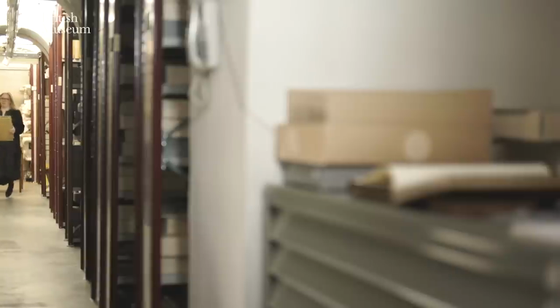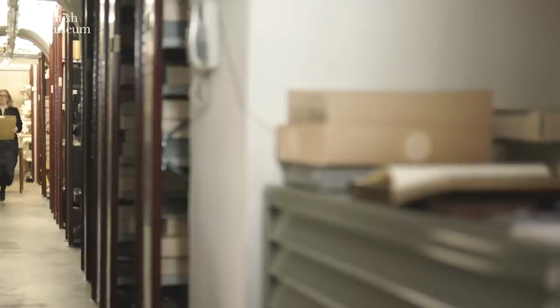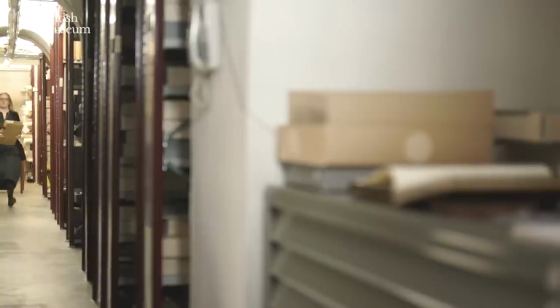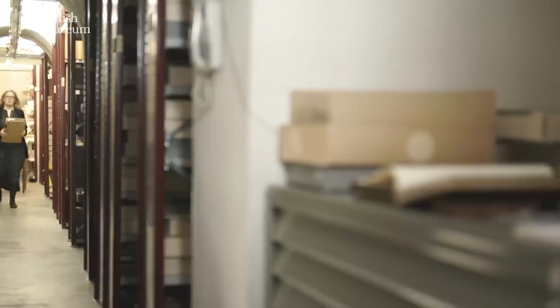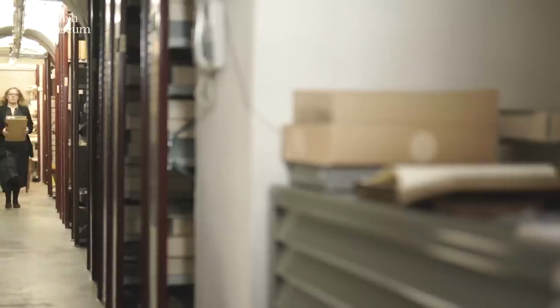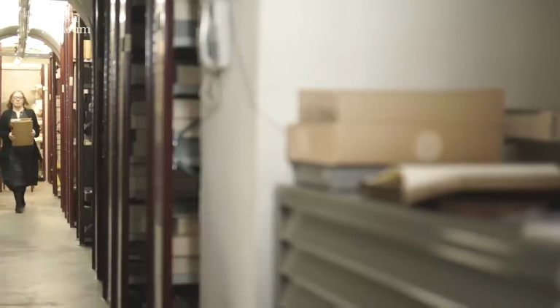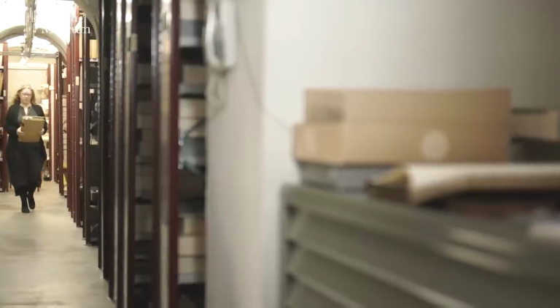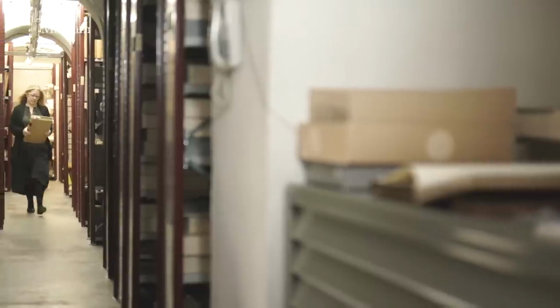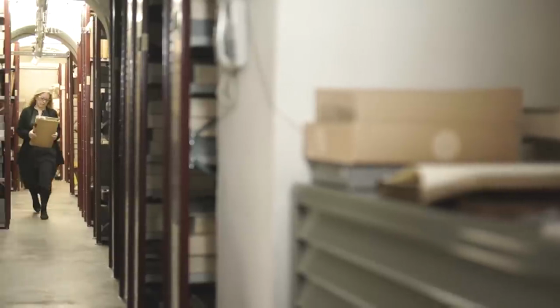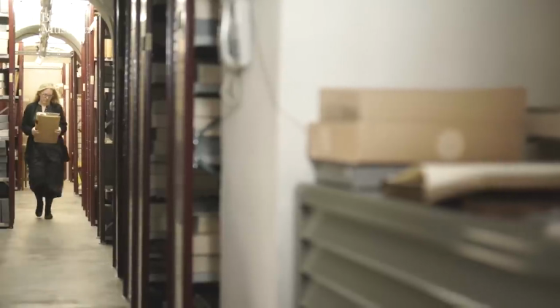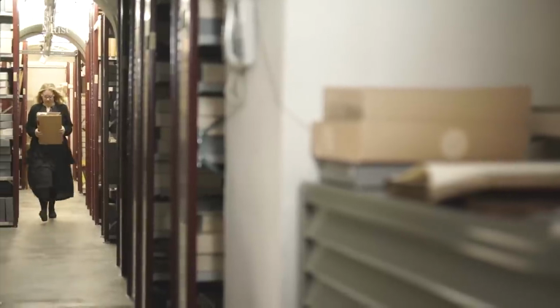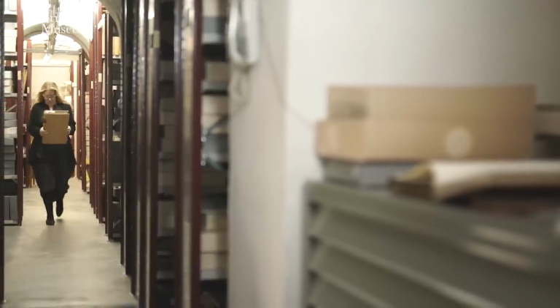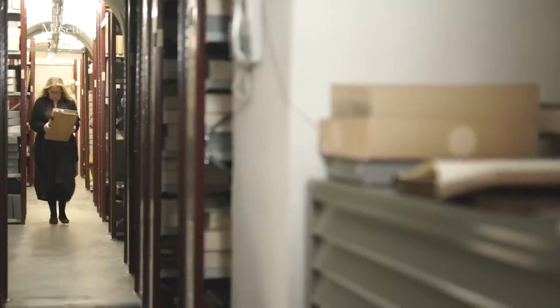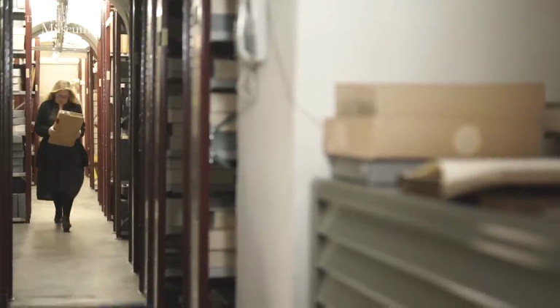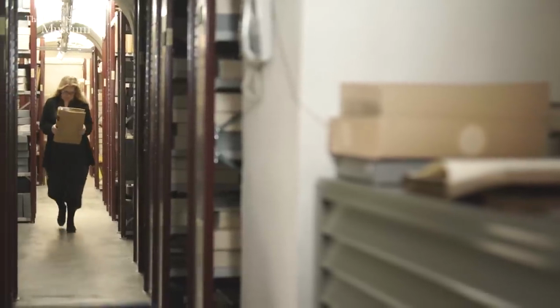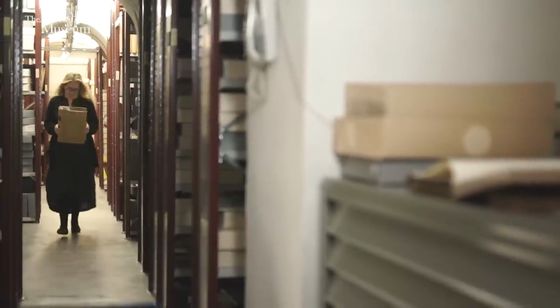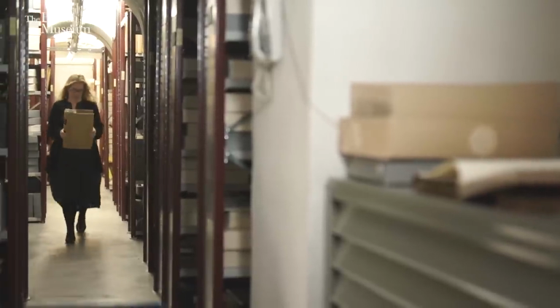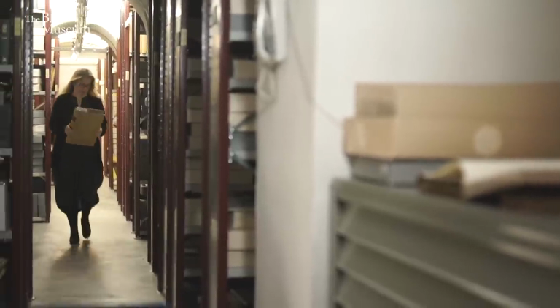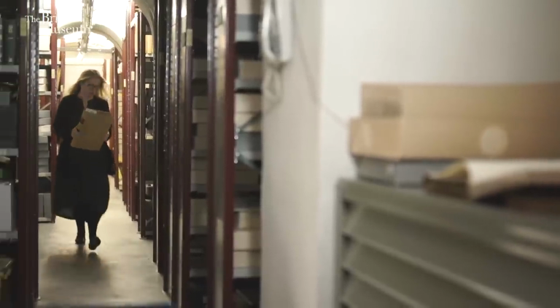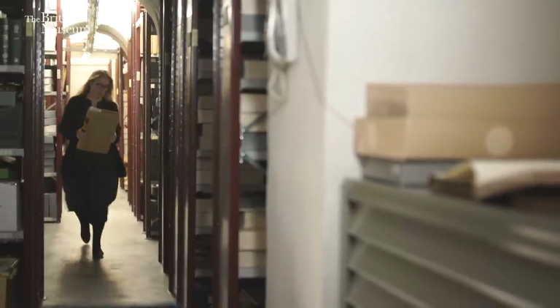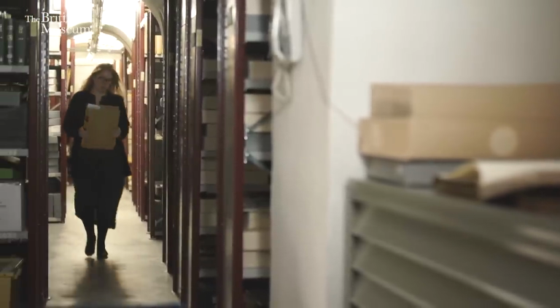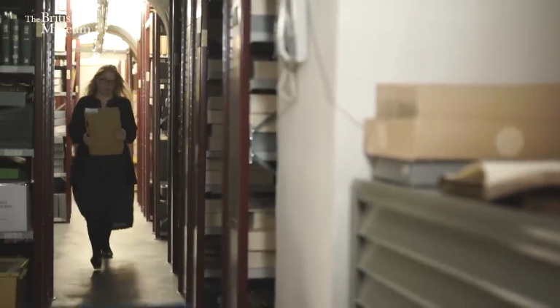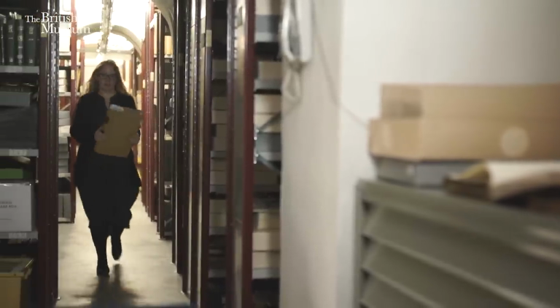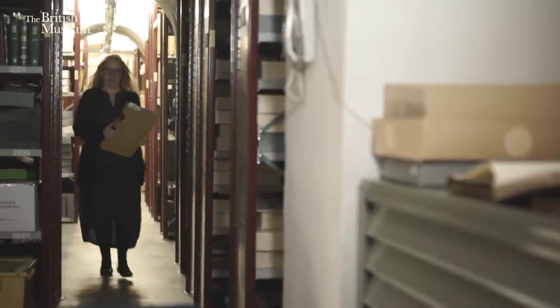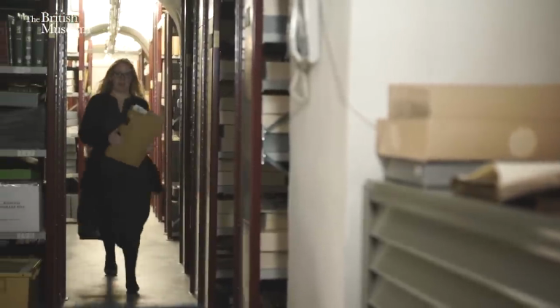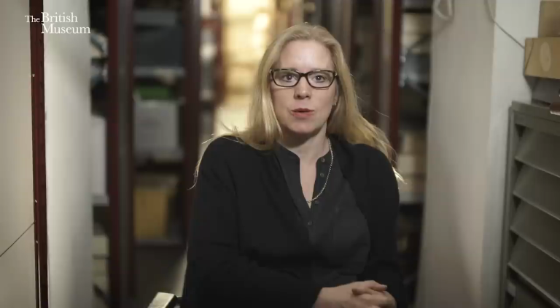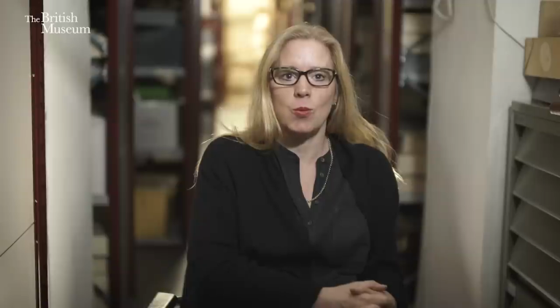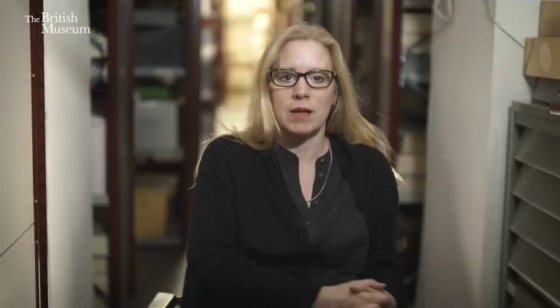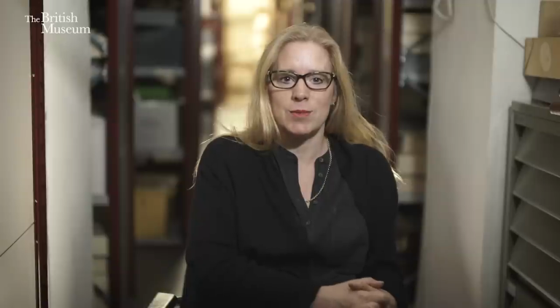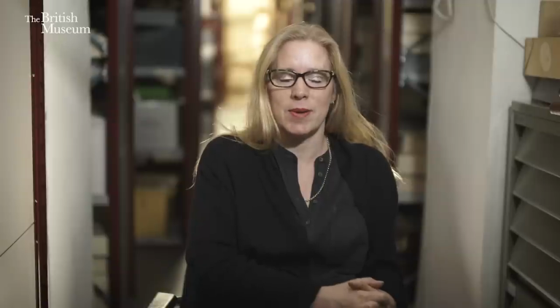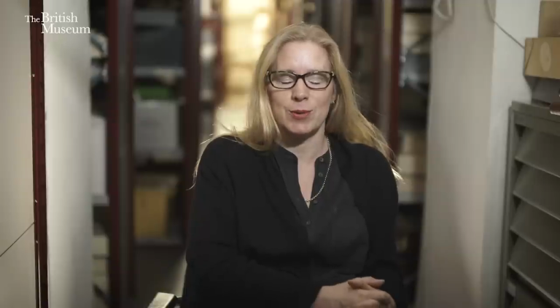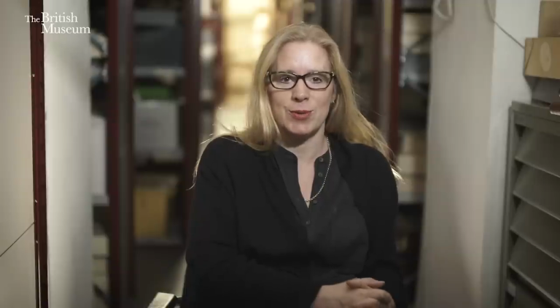Hello, my name's Francesca Hillier. I'm the British Museum's archivist. Welcome to my corner.